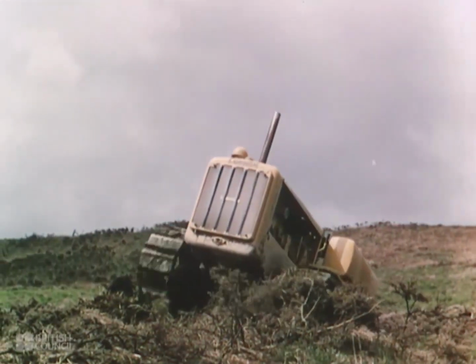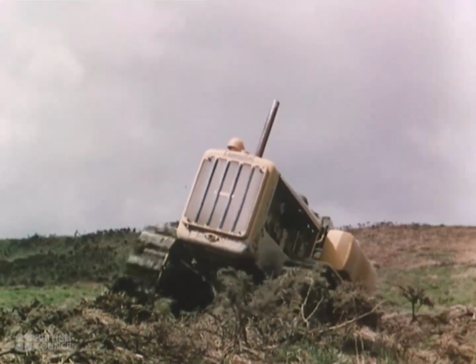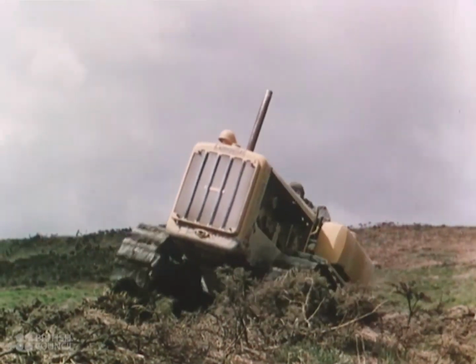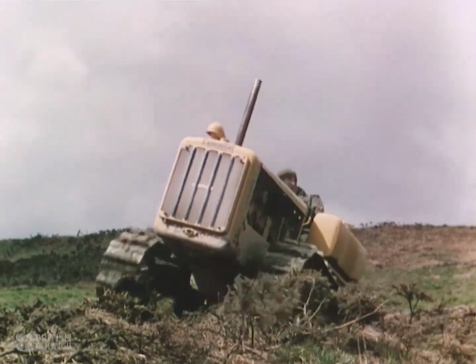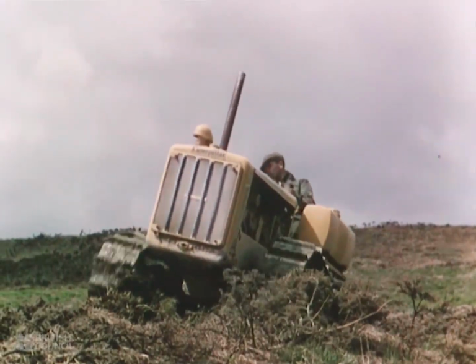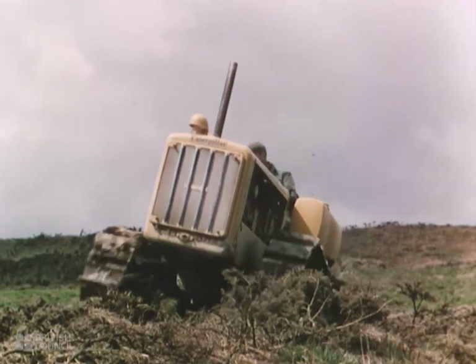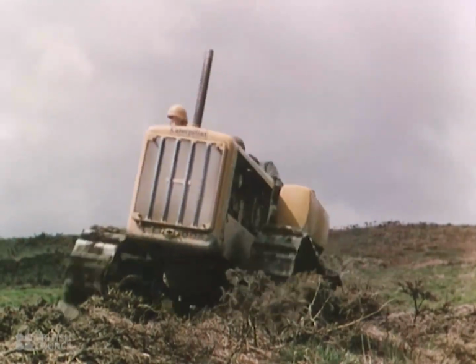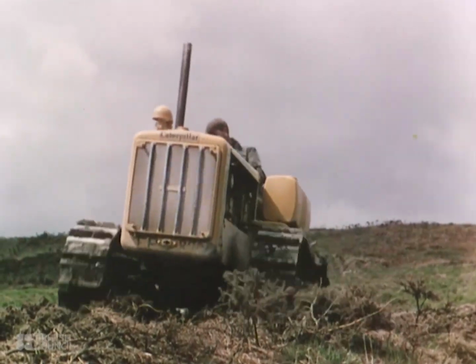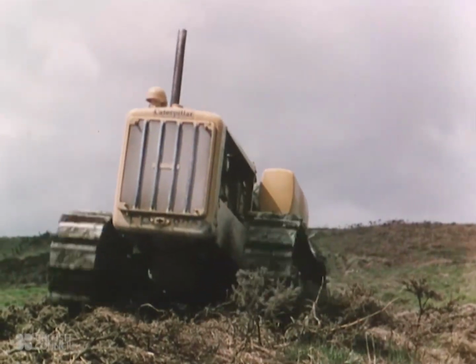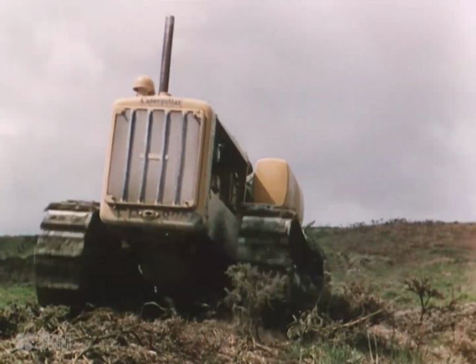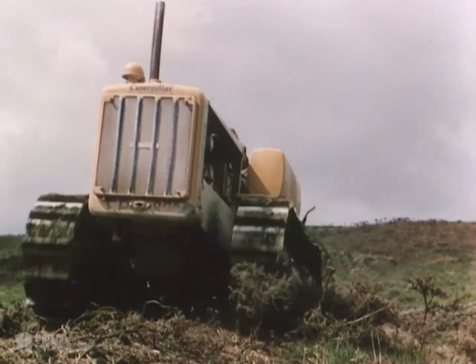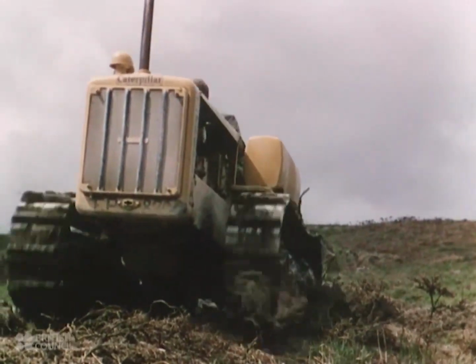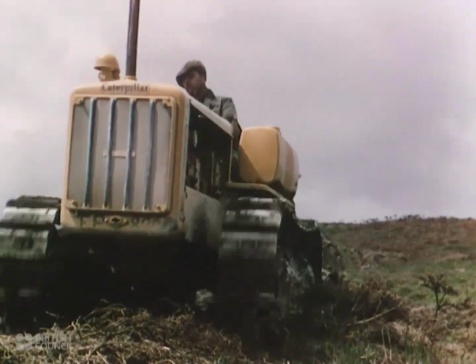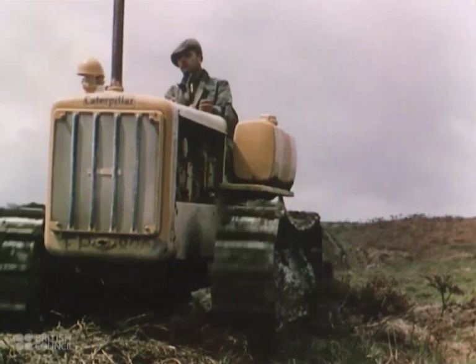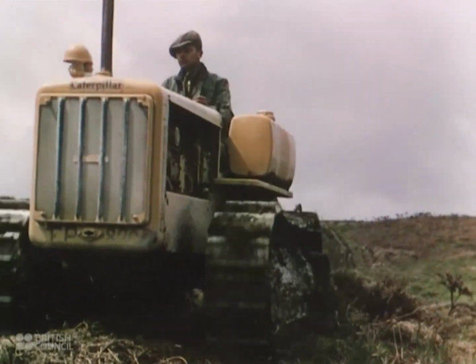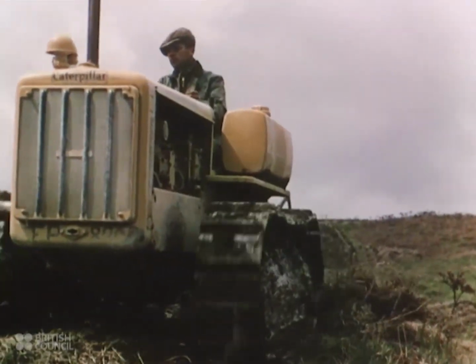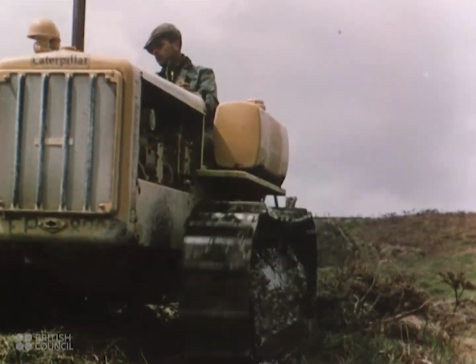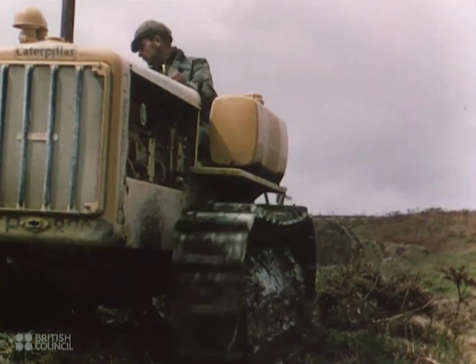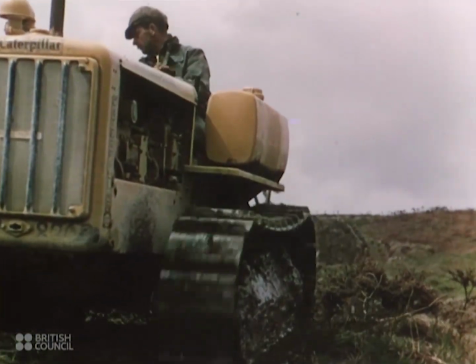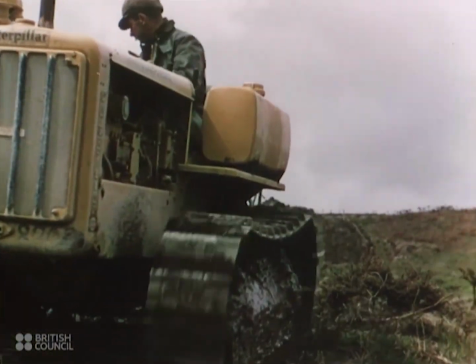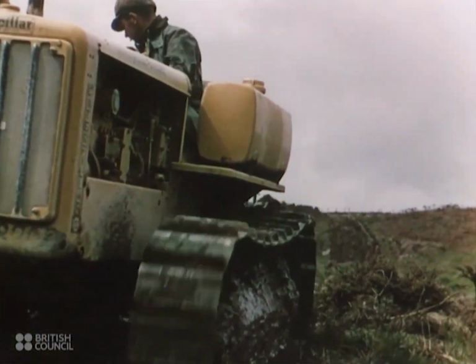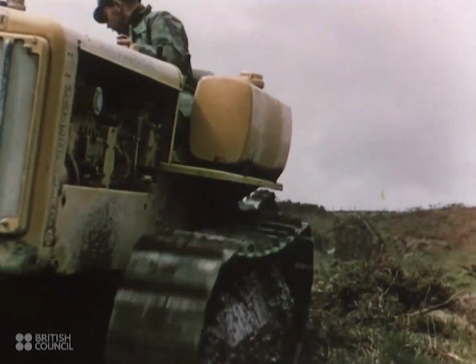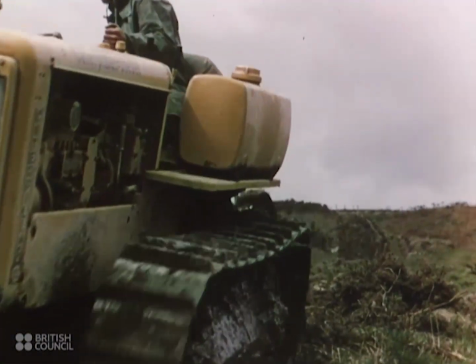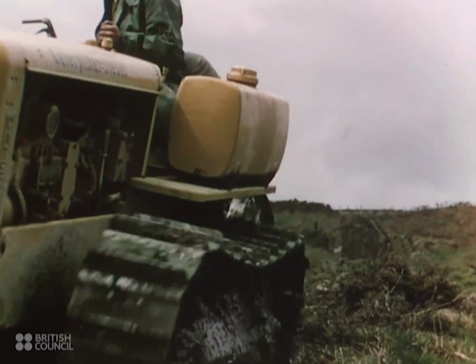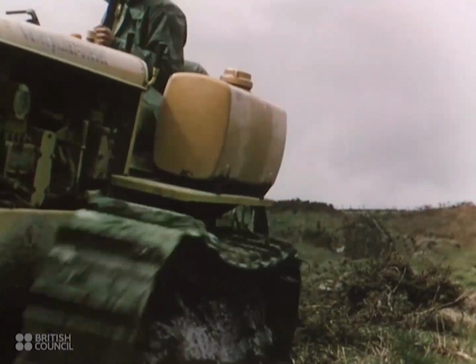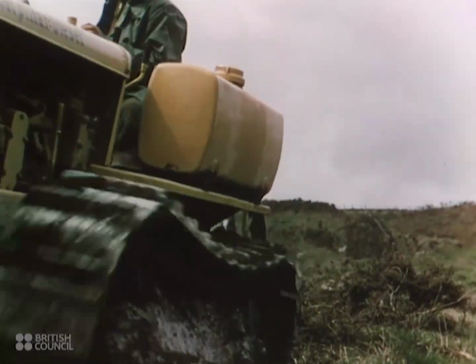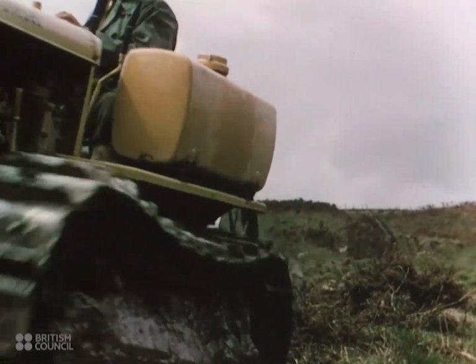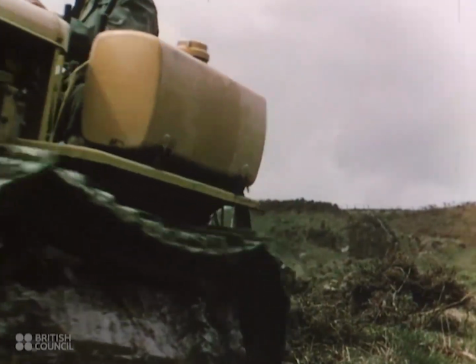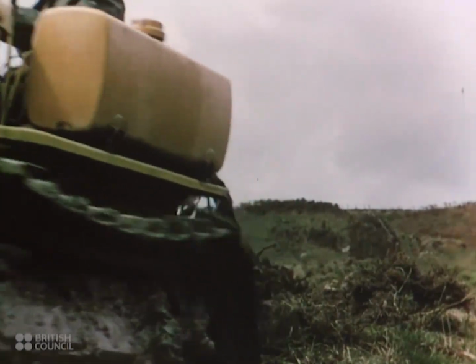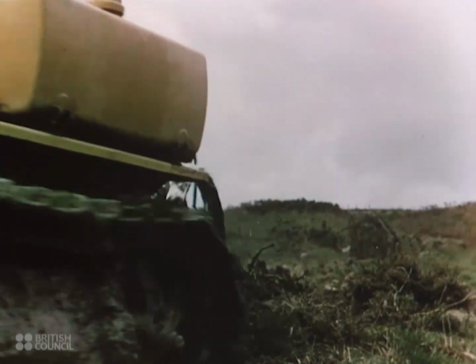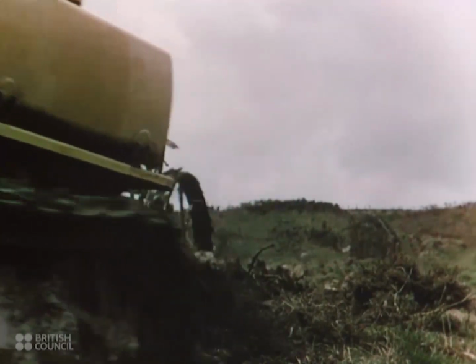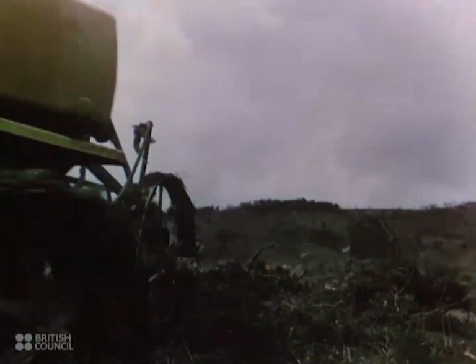Finally, the machine never tires, and its greater power makes possible the farming of lands which could not formerly be cultivated.